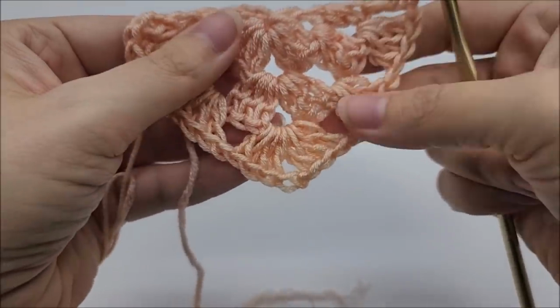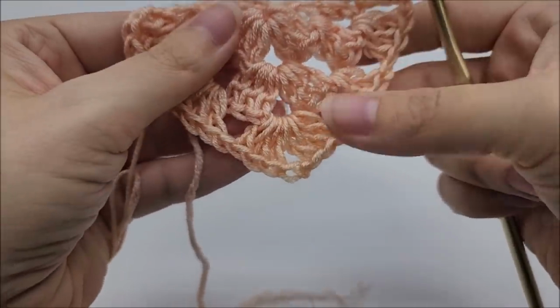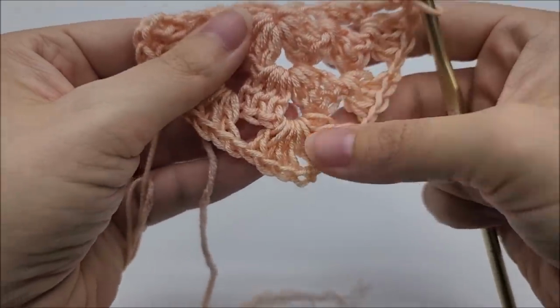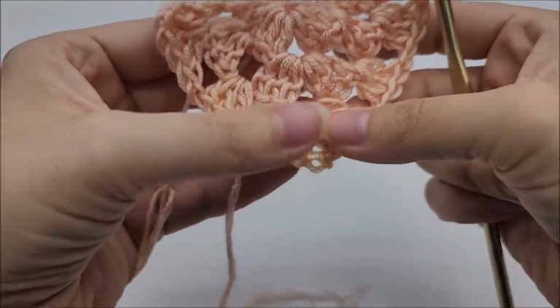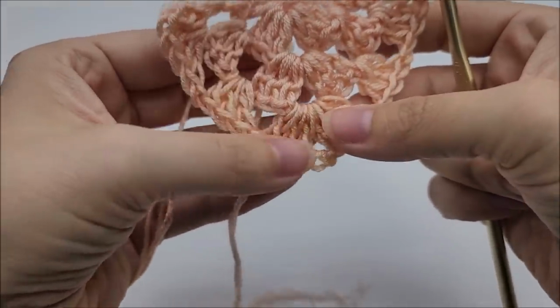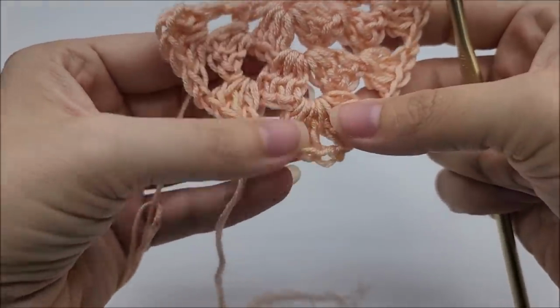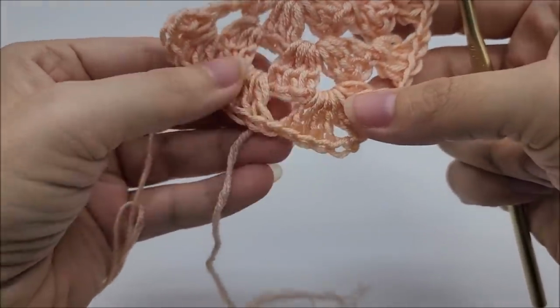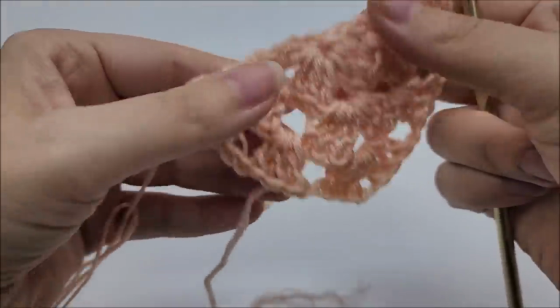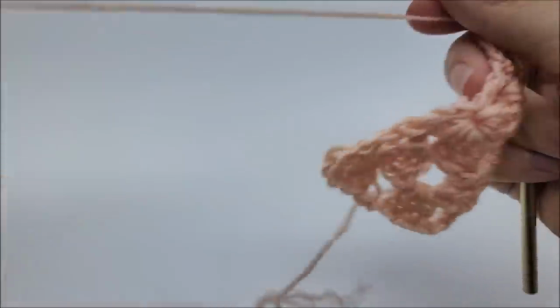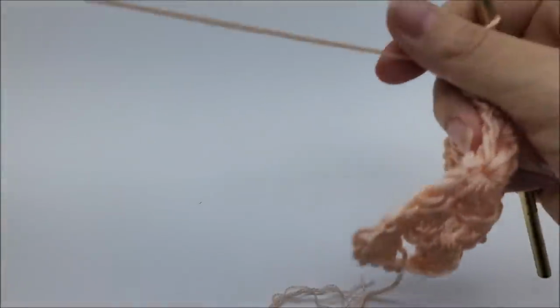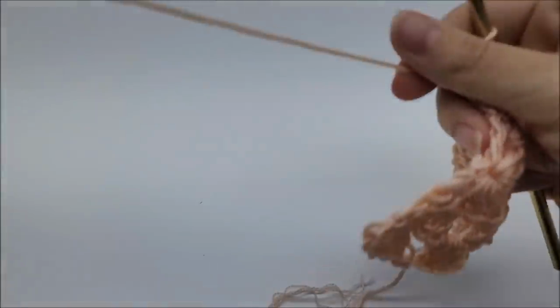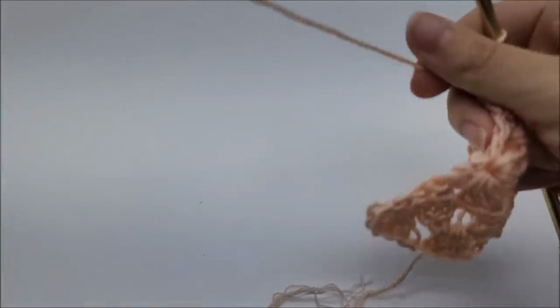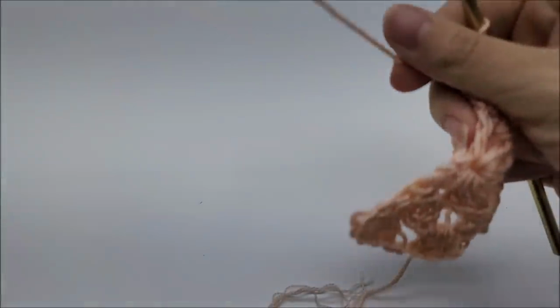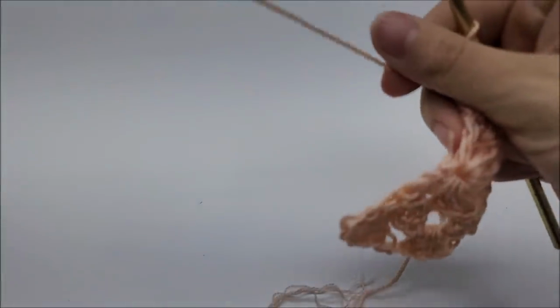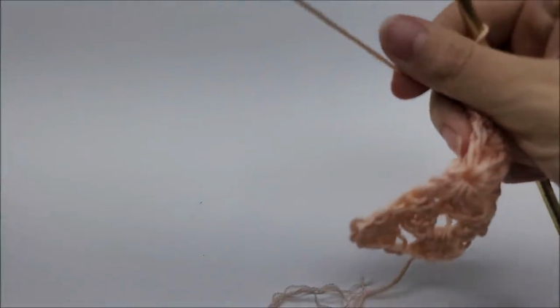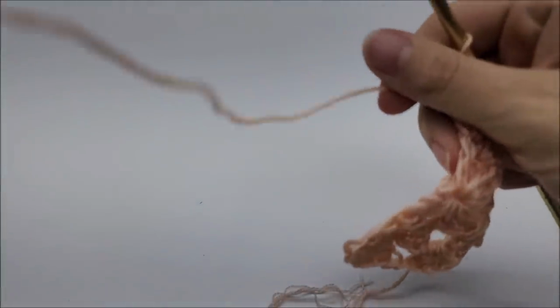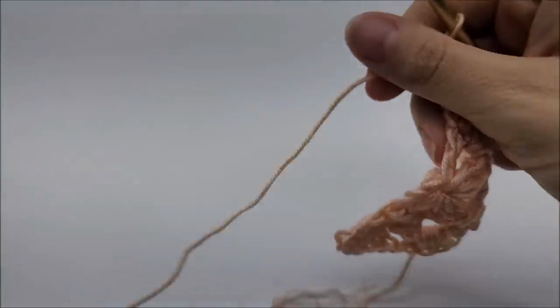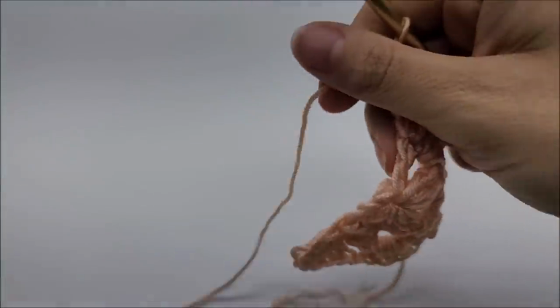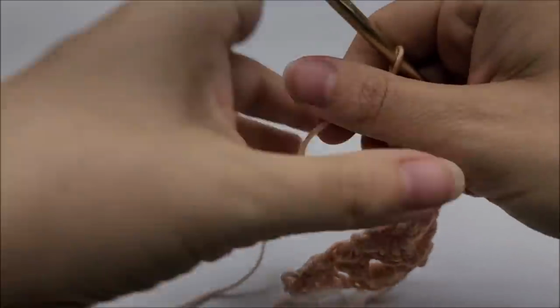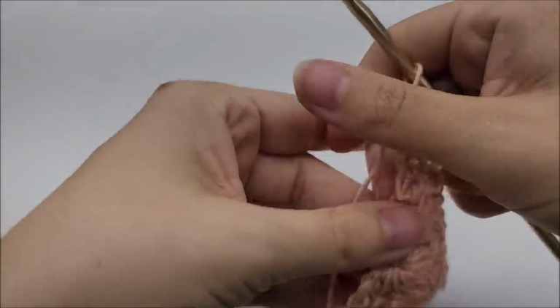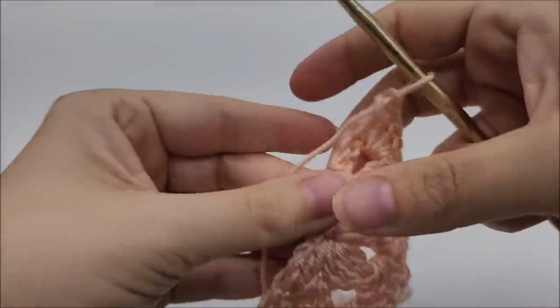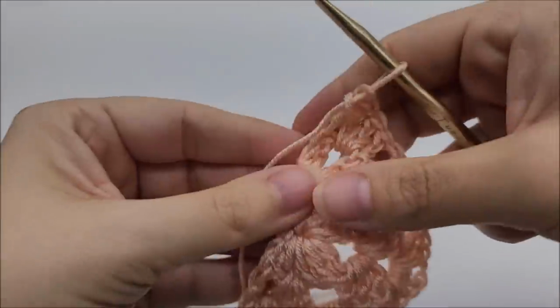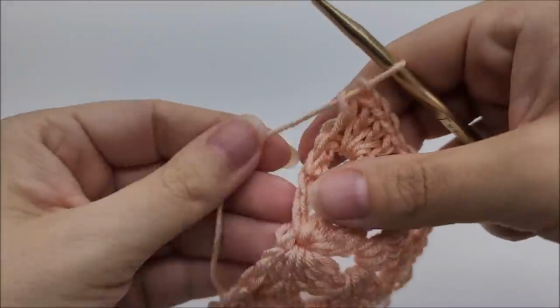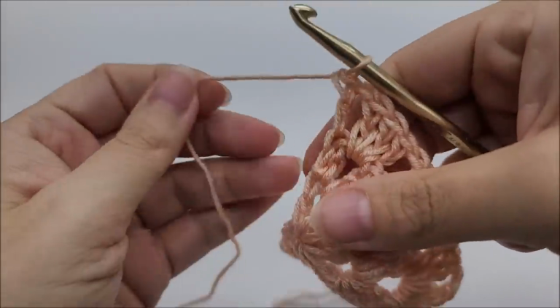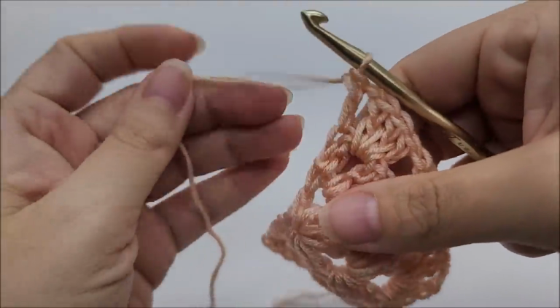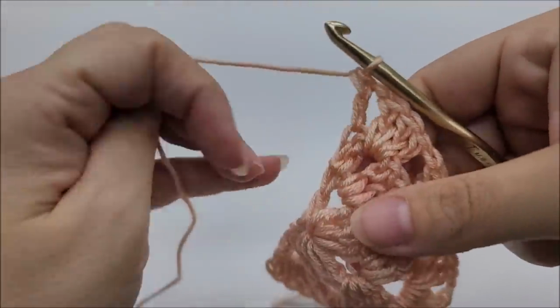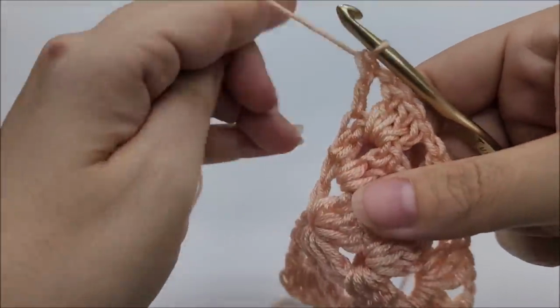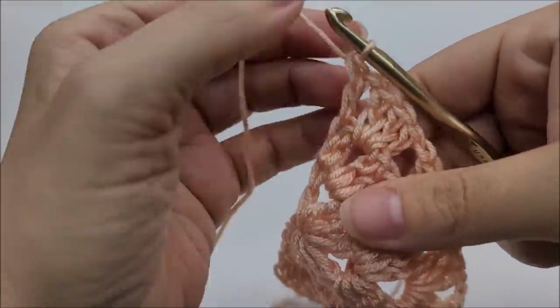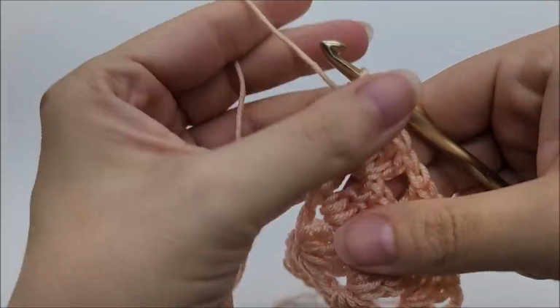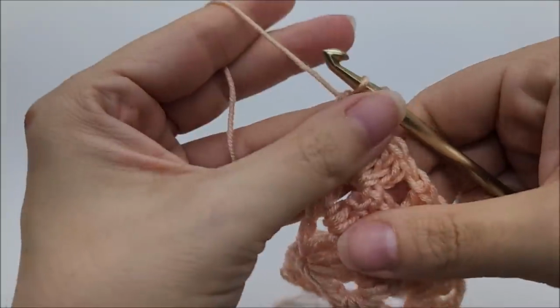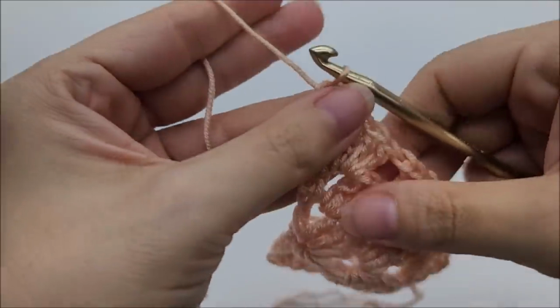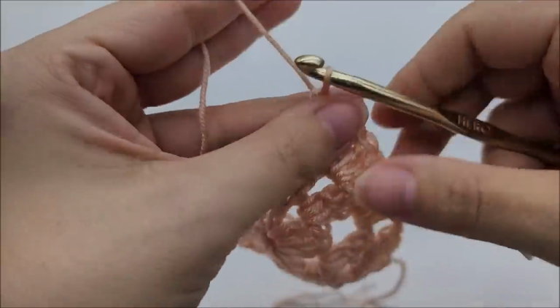Now you'll have six sets of three double crochets — one, two, three, four, five, six. Let's go ahead and start row four.